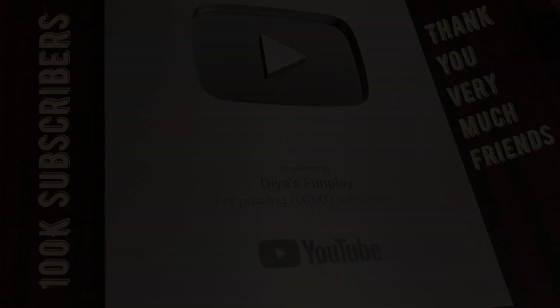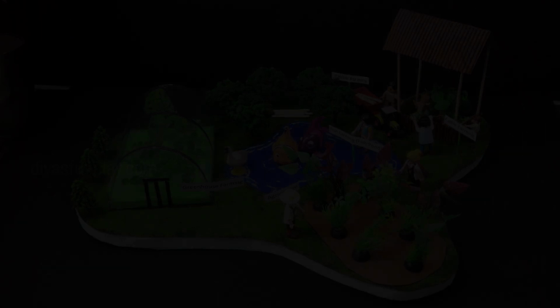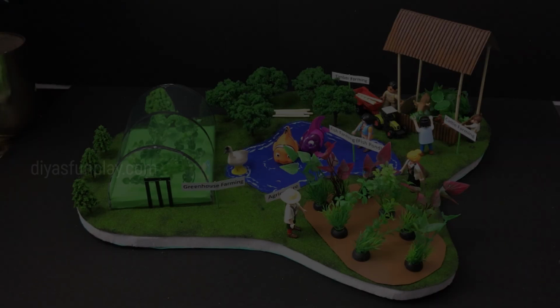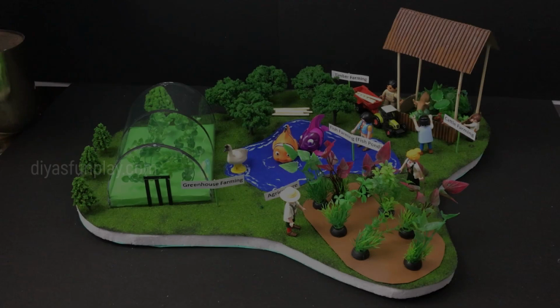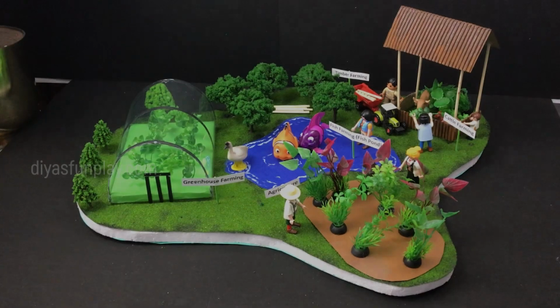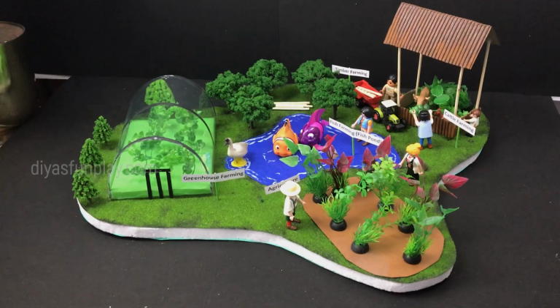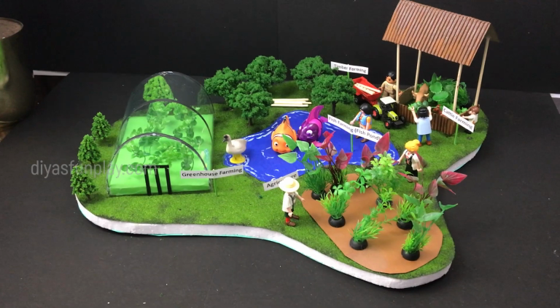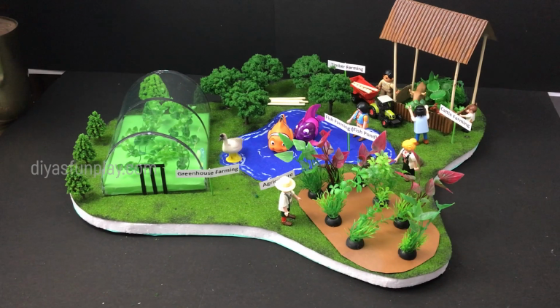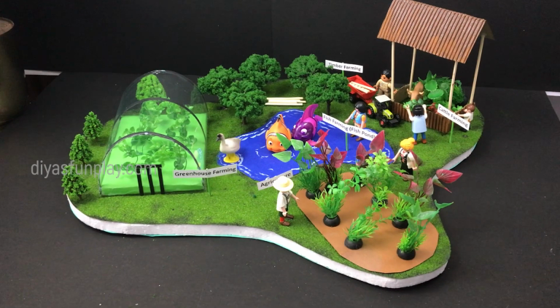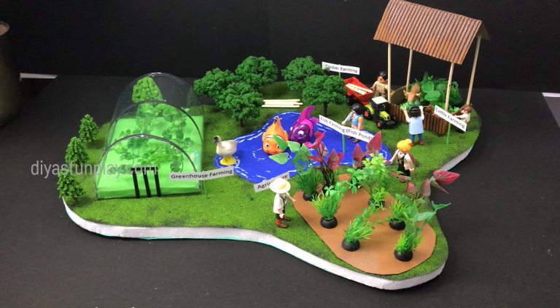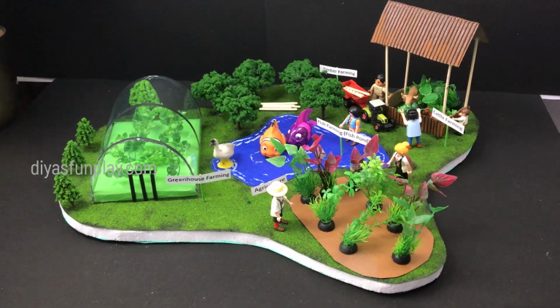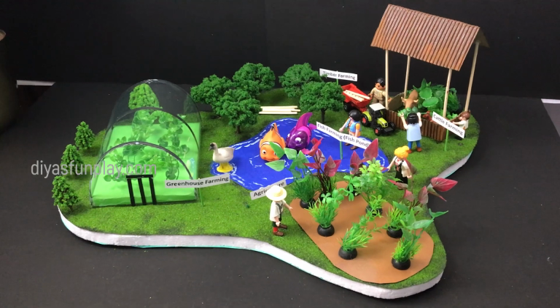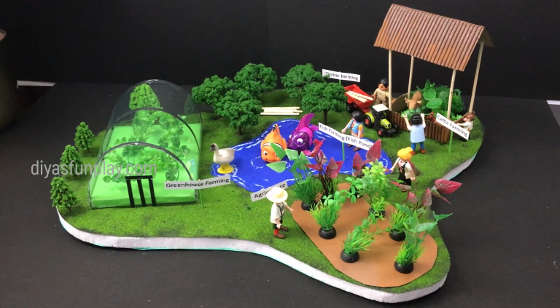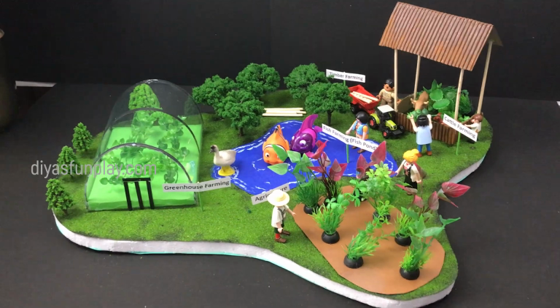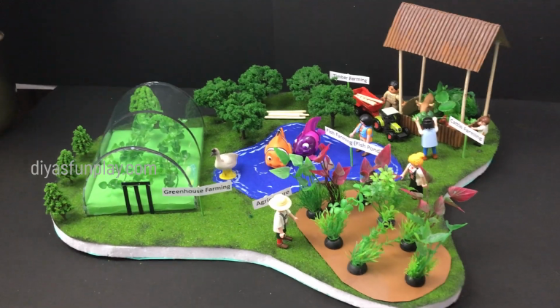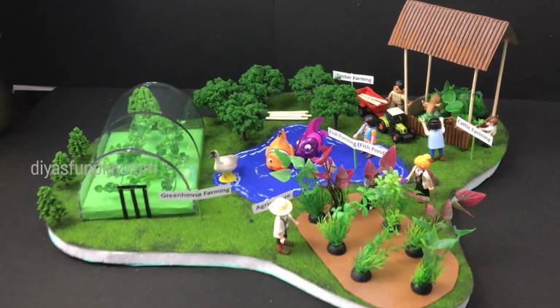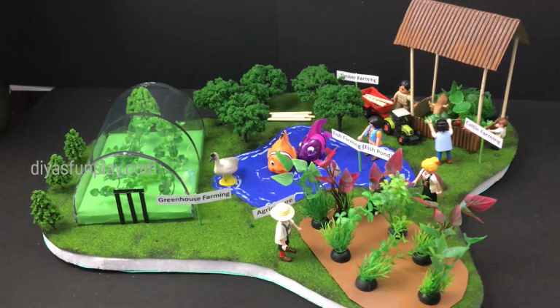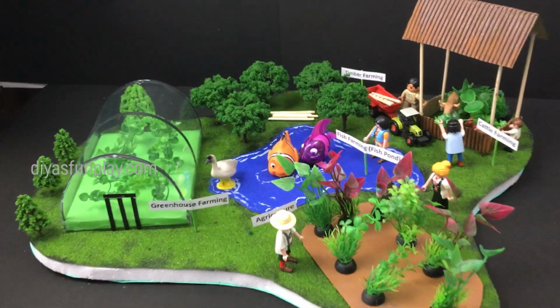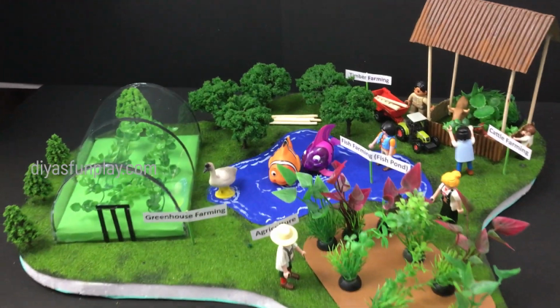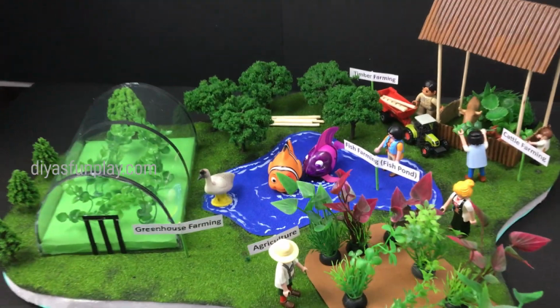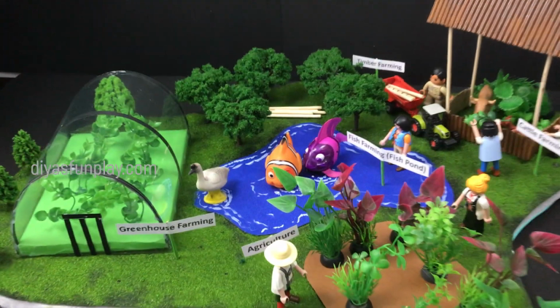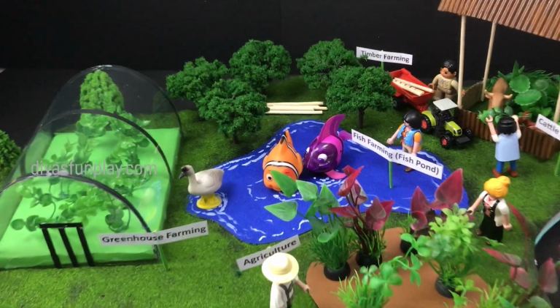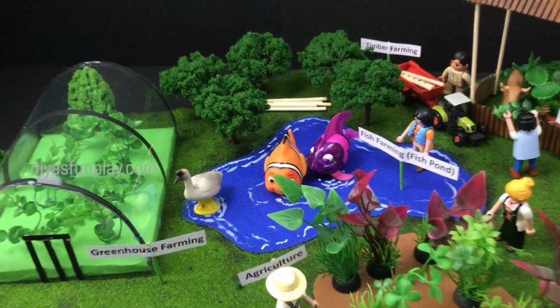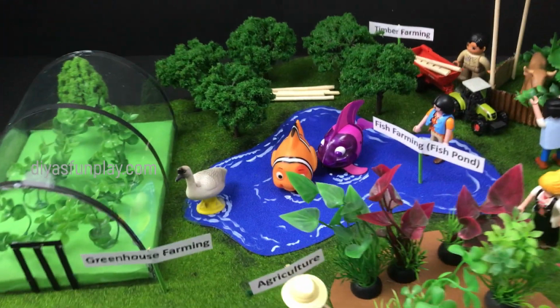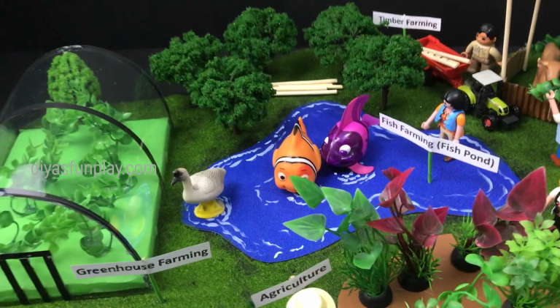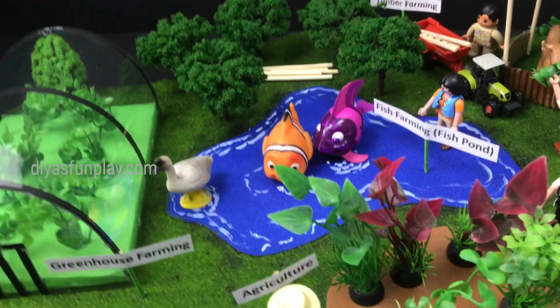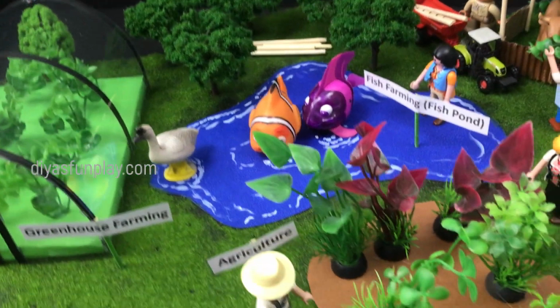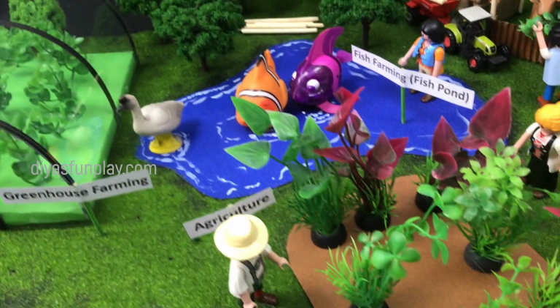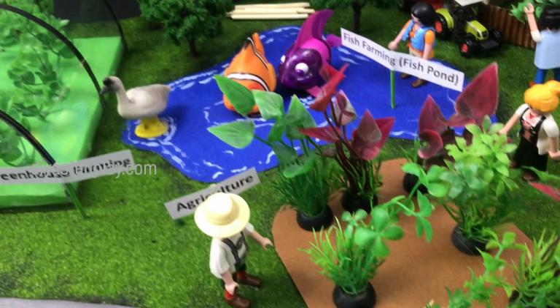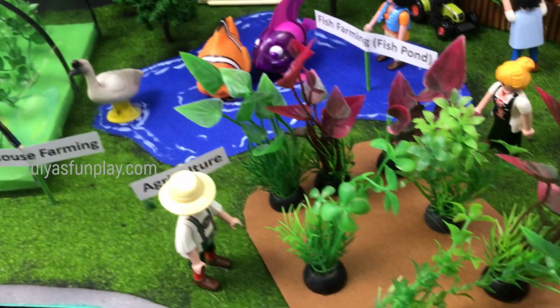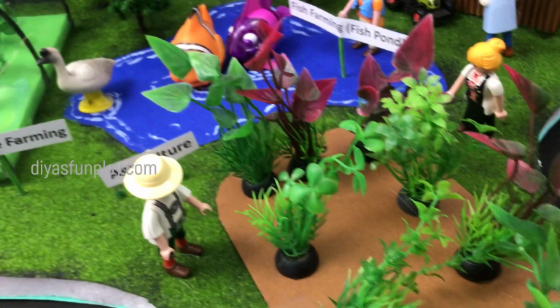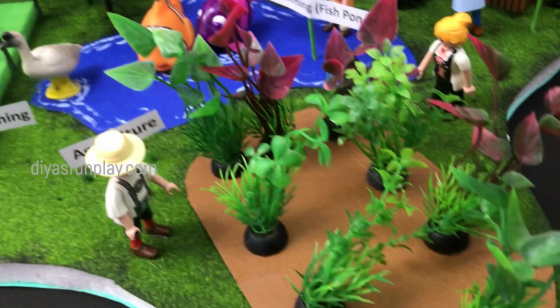Hello and welcome to DS Fun Play. In today's video, let's see what is an integrated farming system.